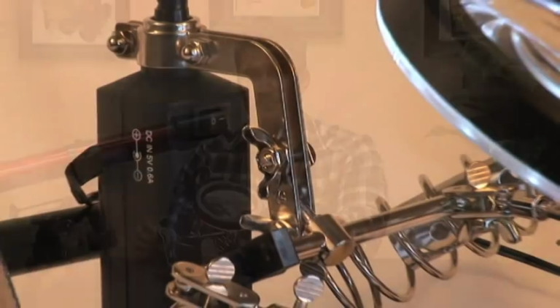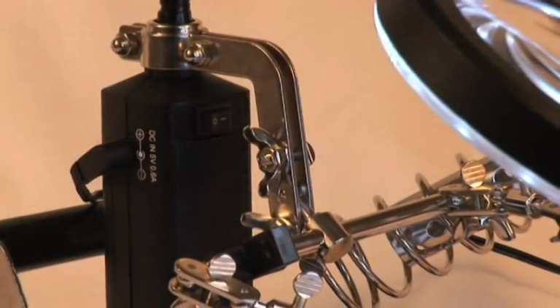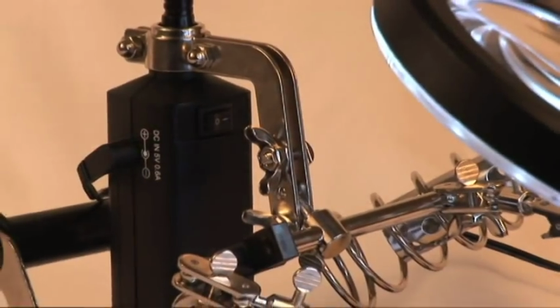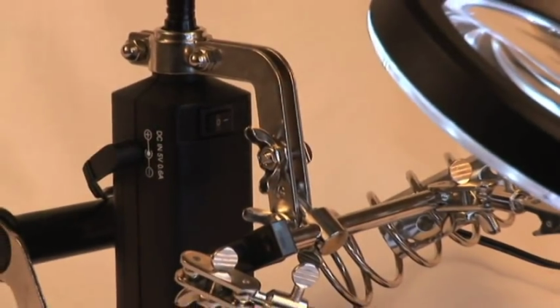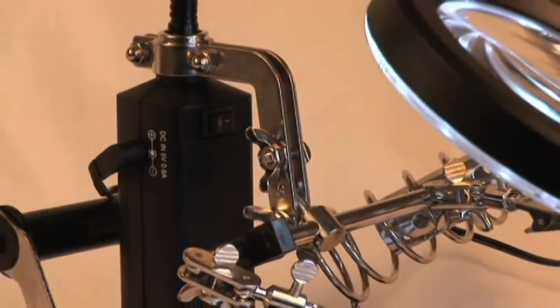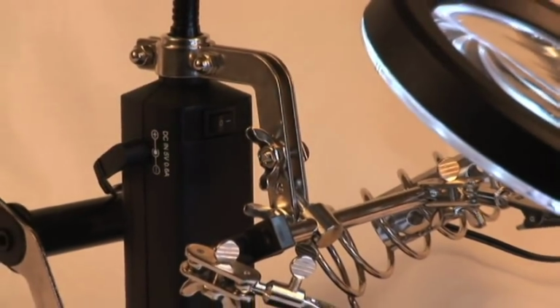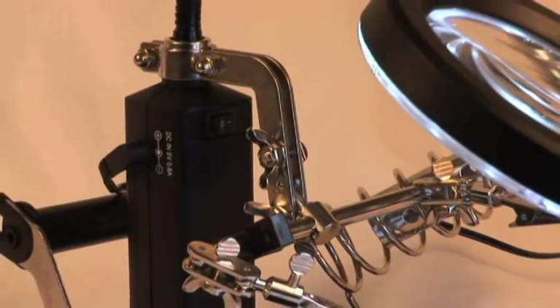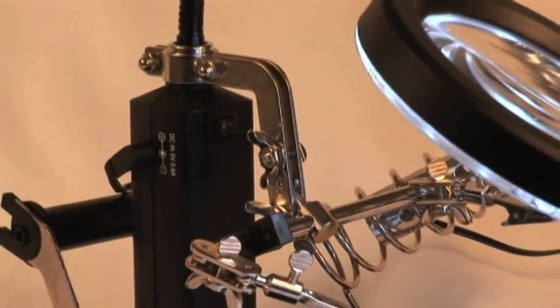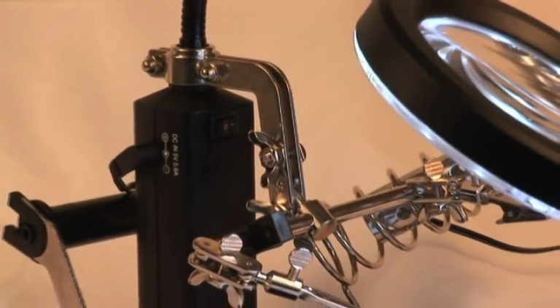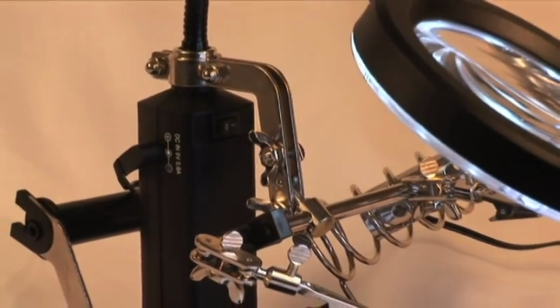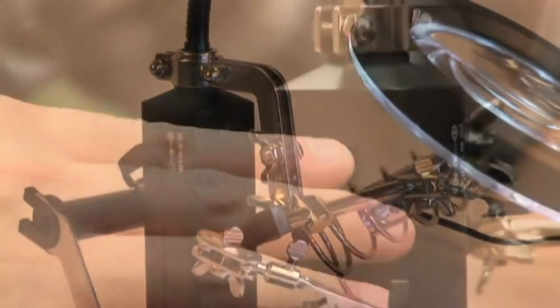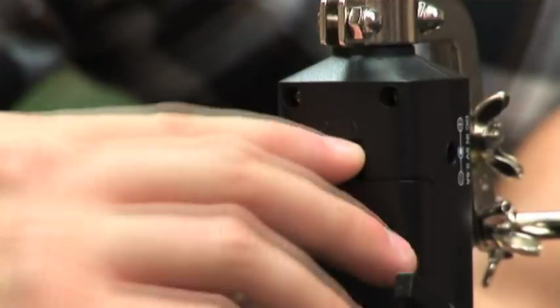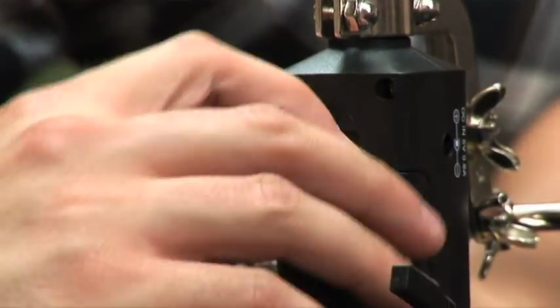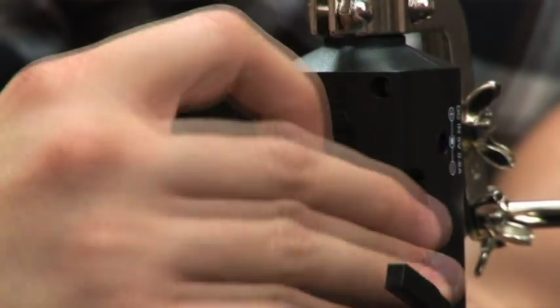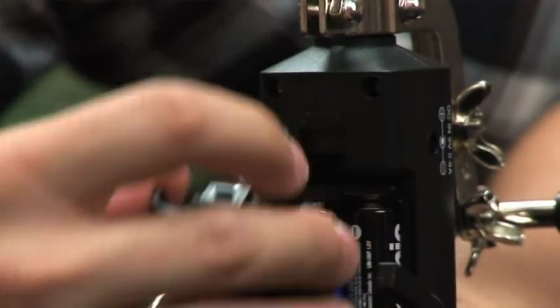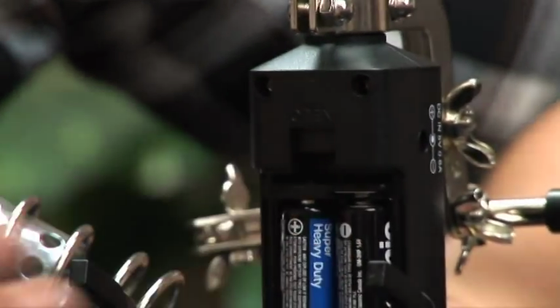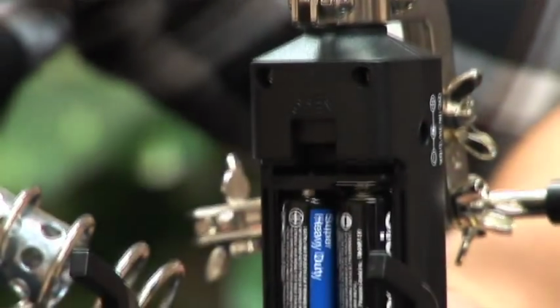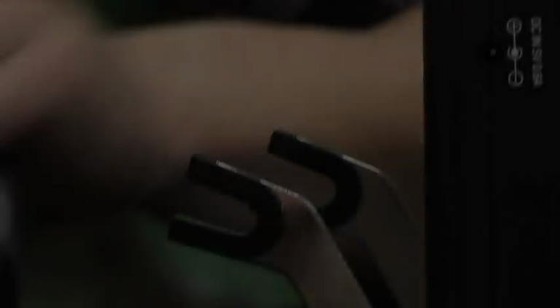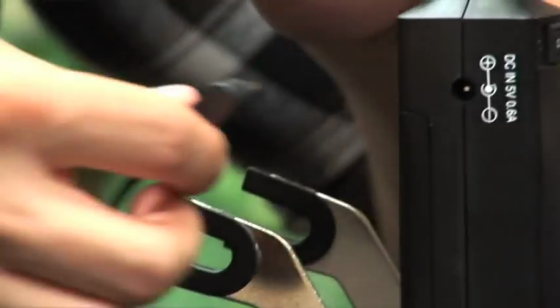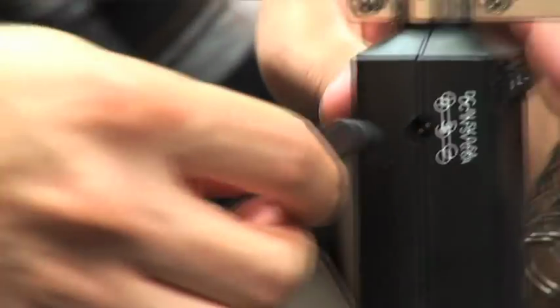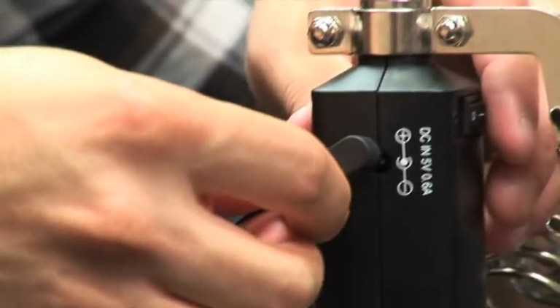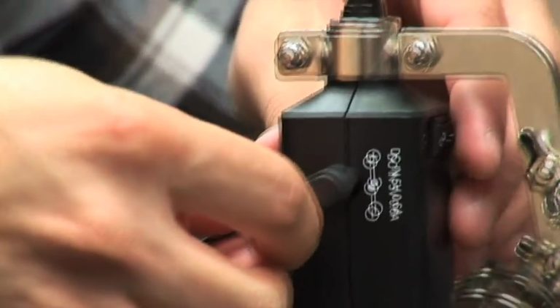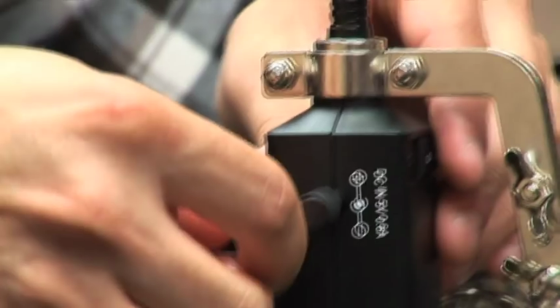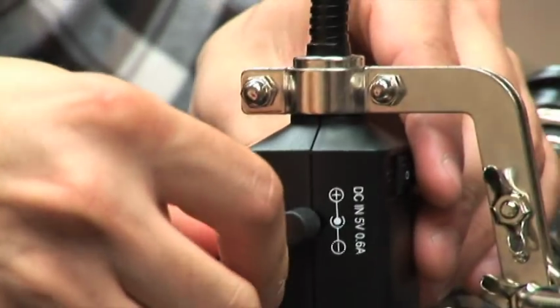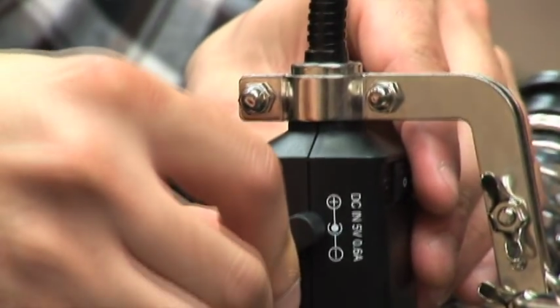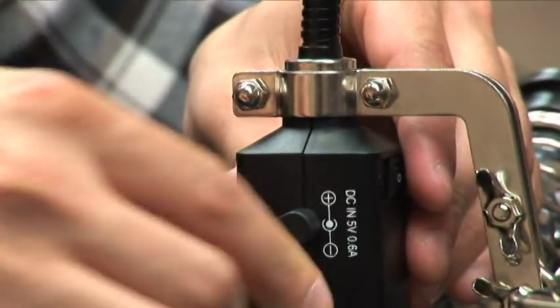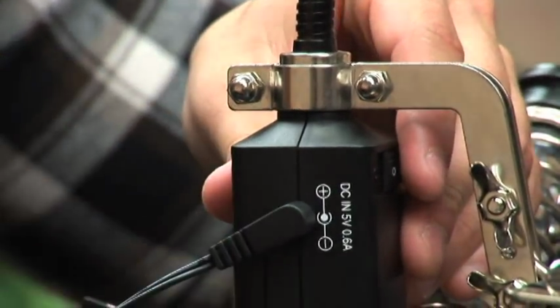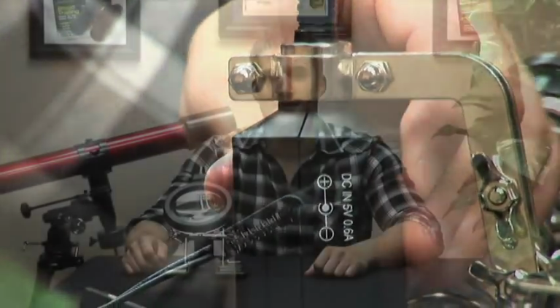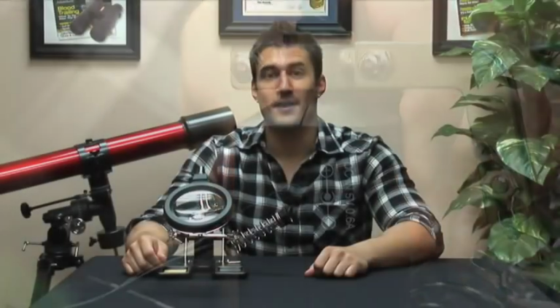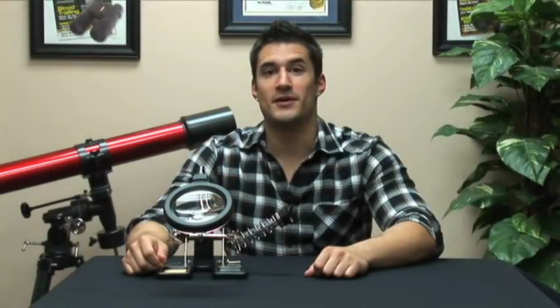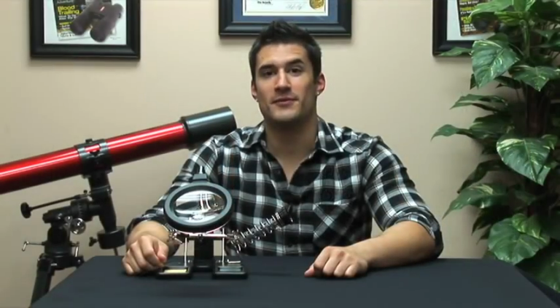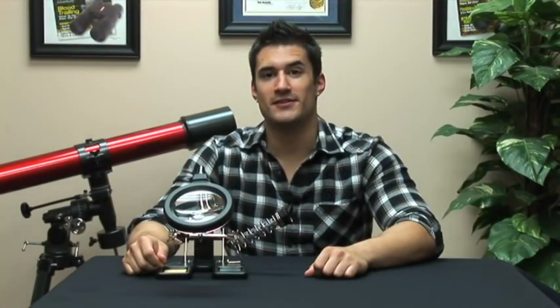The Soldering Station Magnifier runs on four AA batteries or the included AC adapter. I'm Doug from Carson, thanks for watching and I'll see you next time.